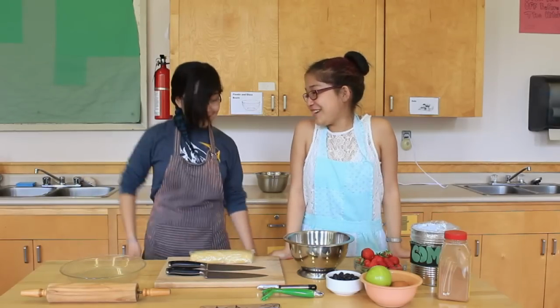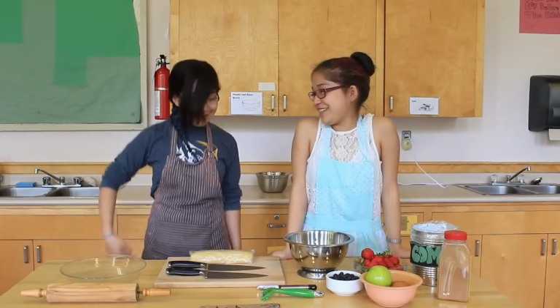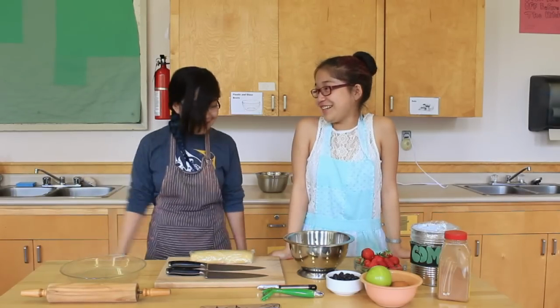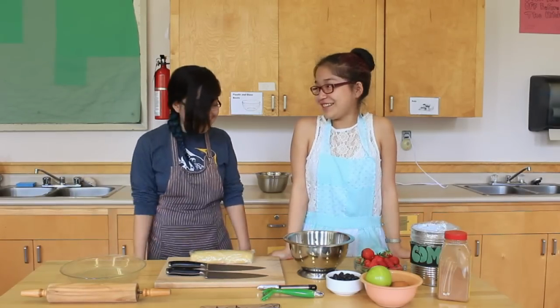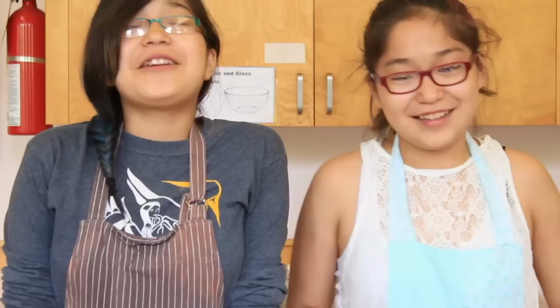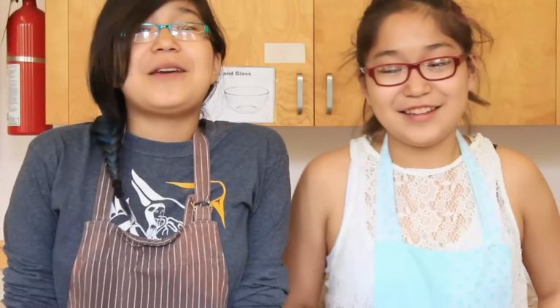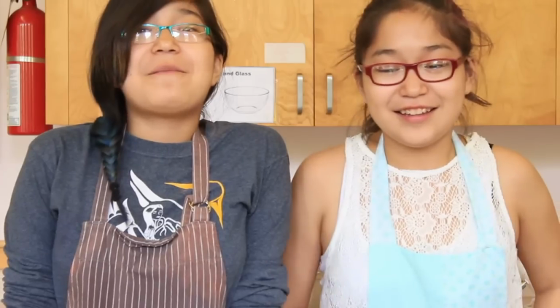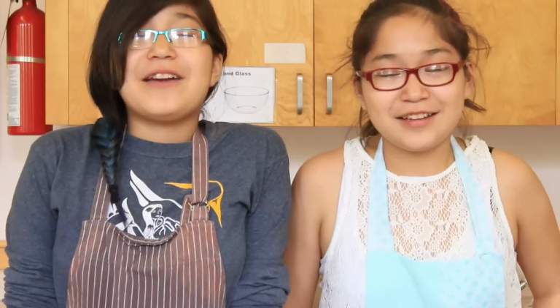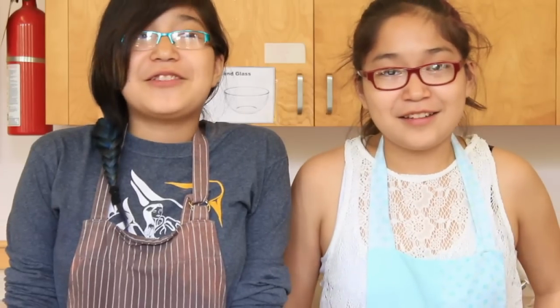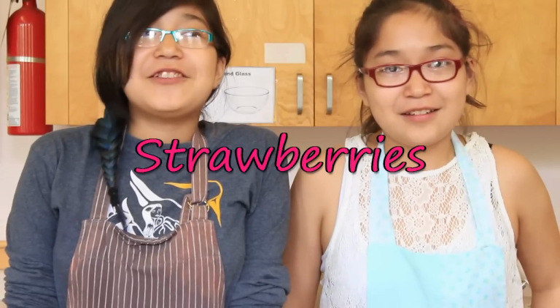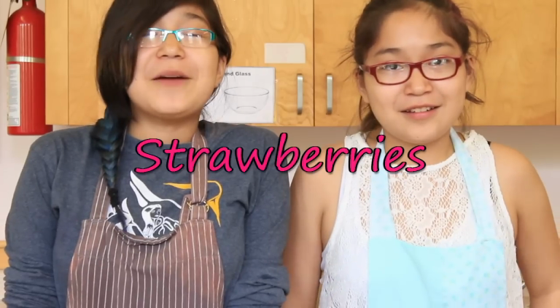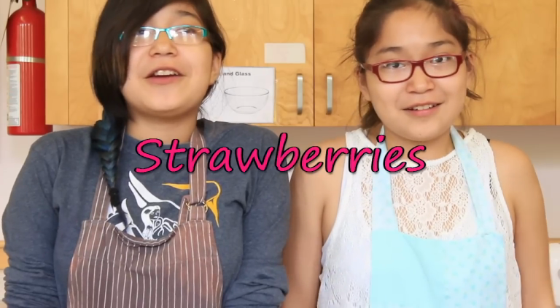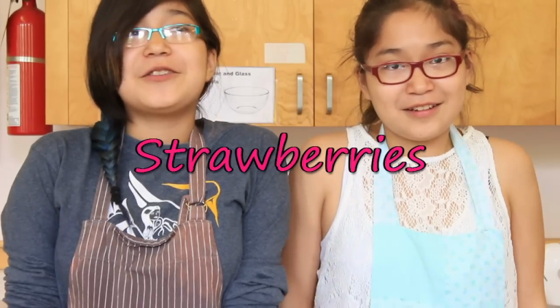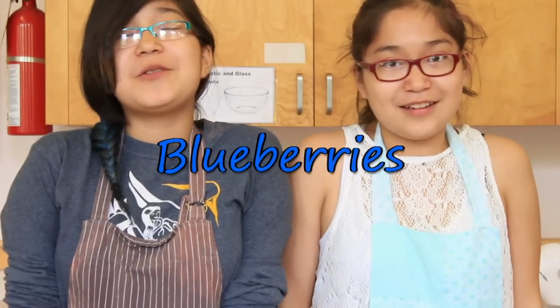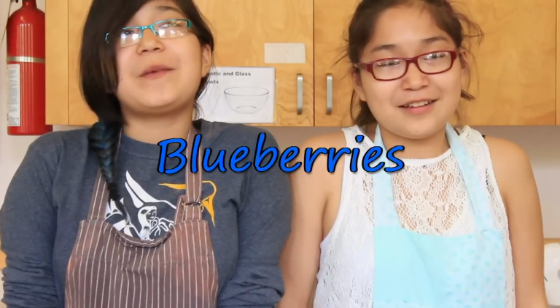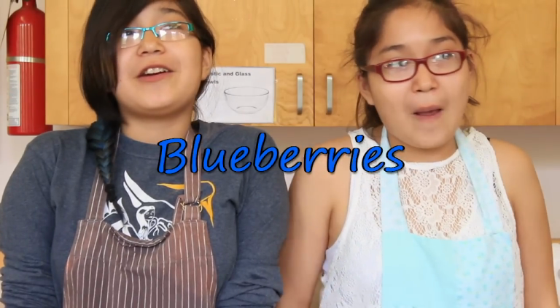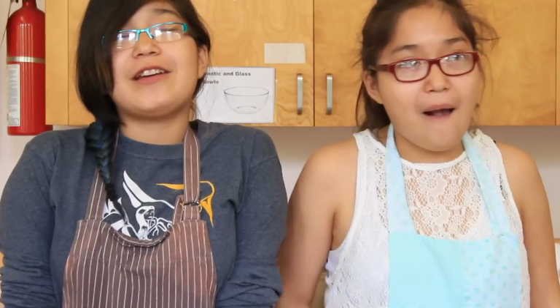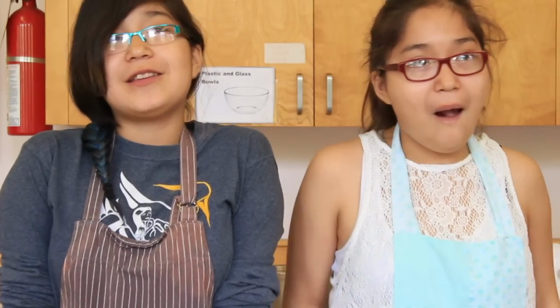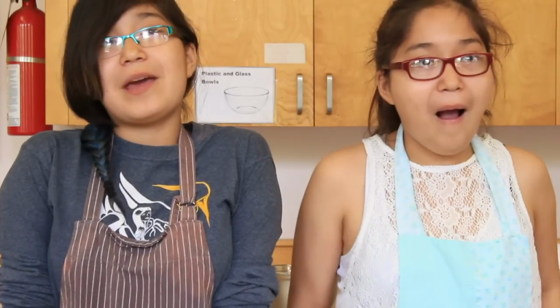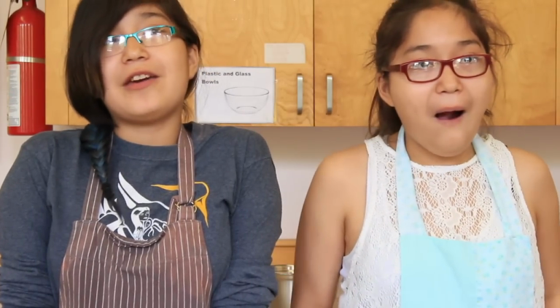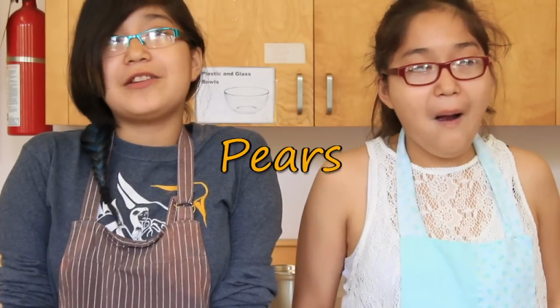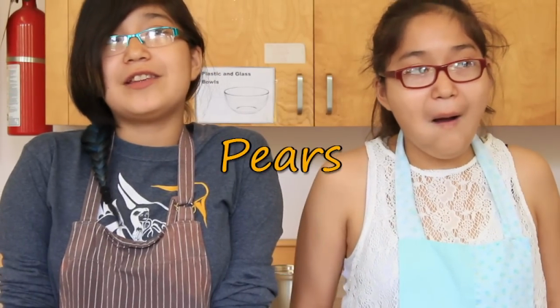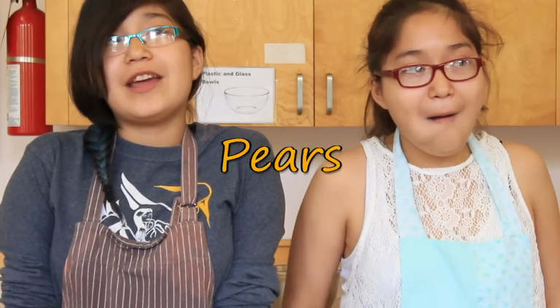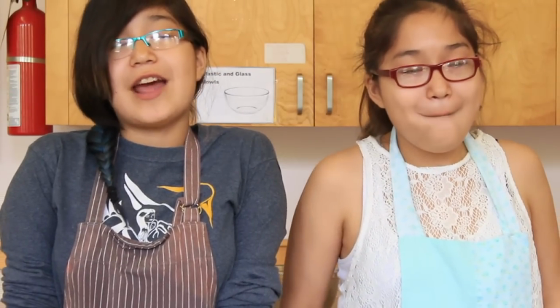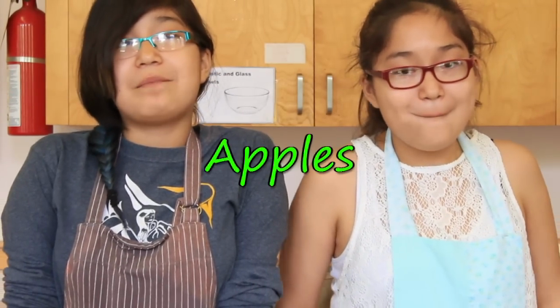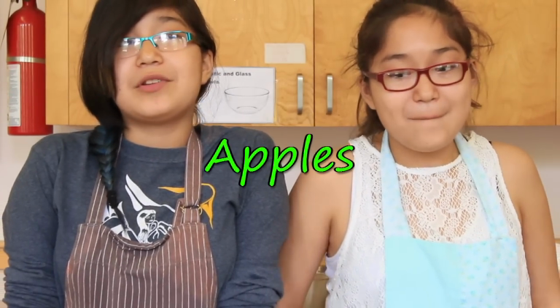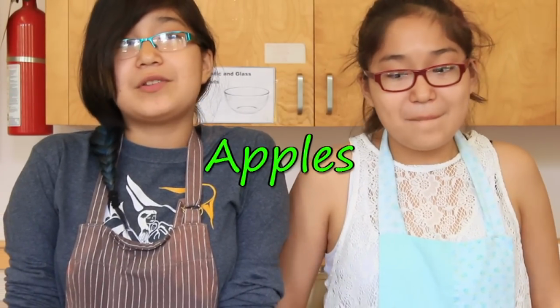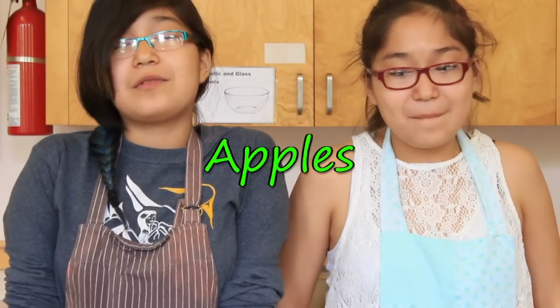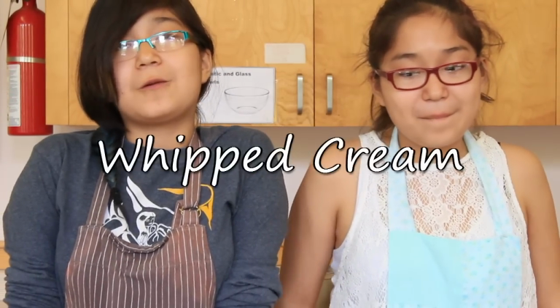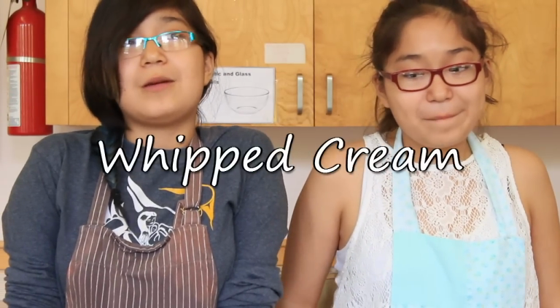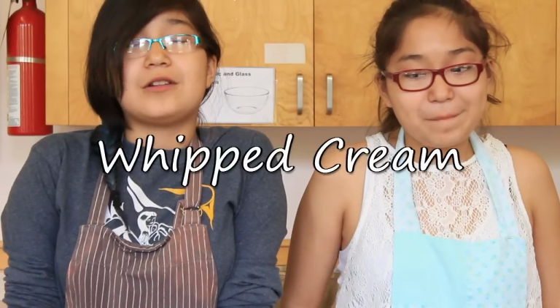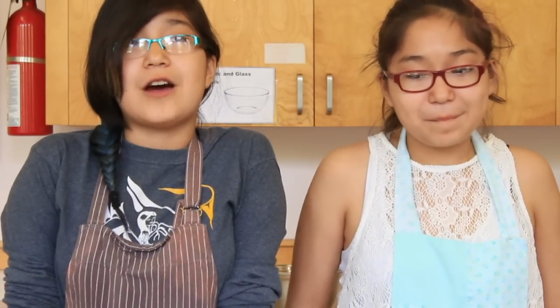Today we're going to make pie with strawberries, blueberries, pears, and apples with whipped cream on top.